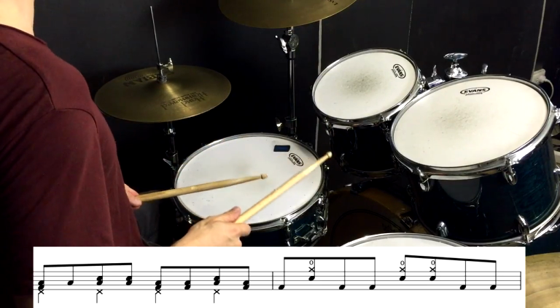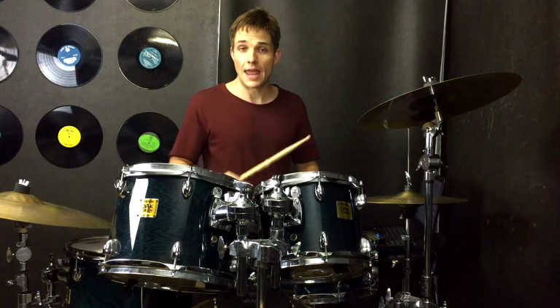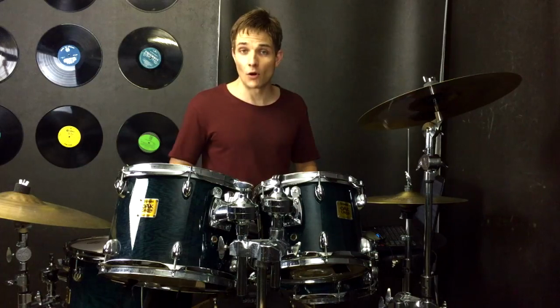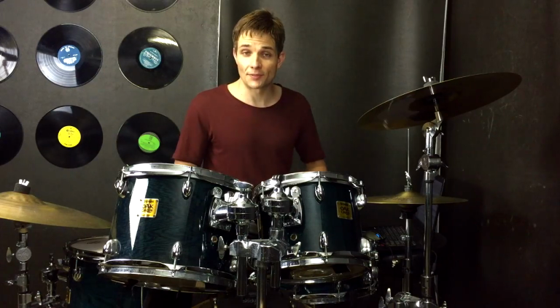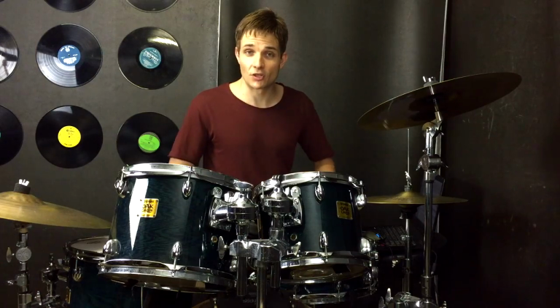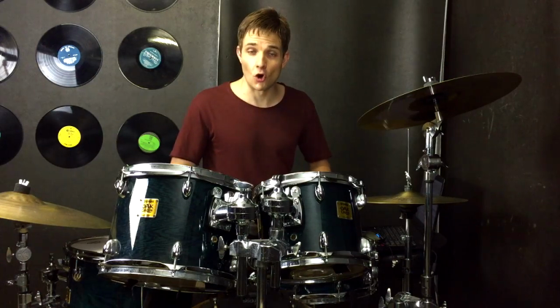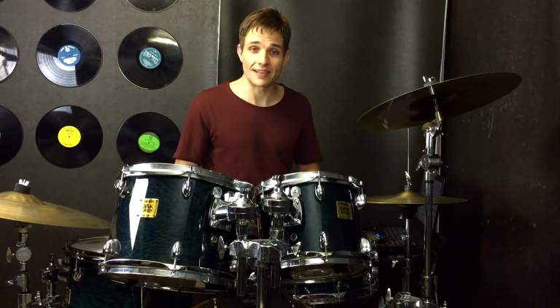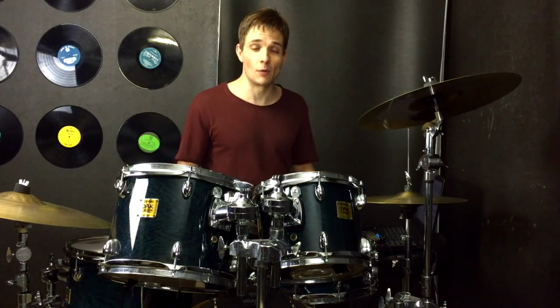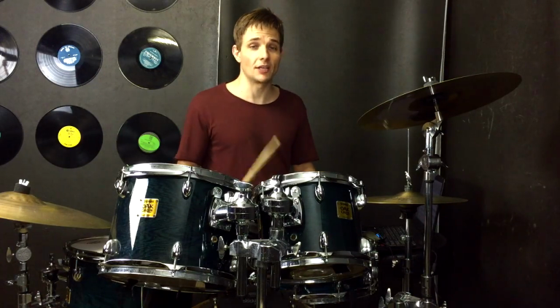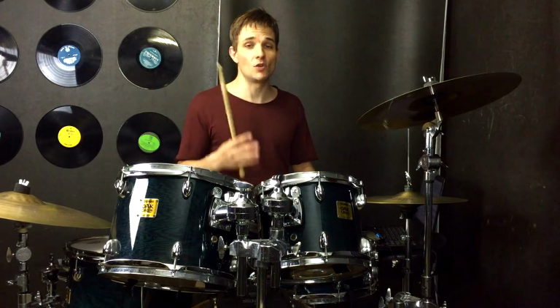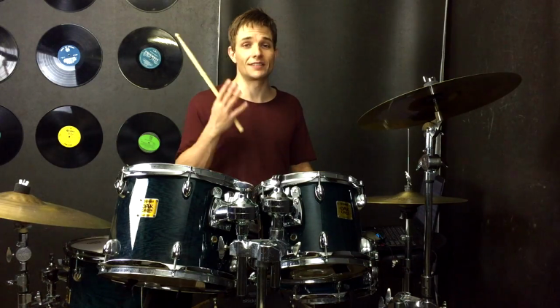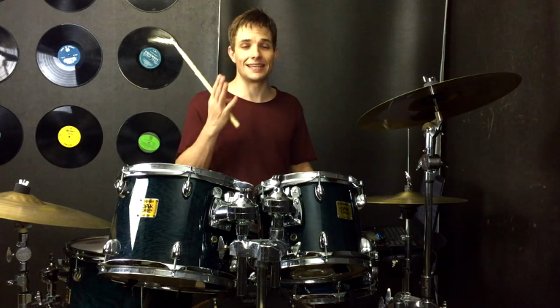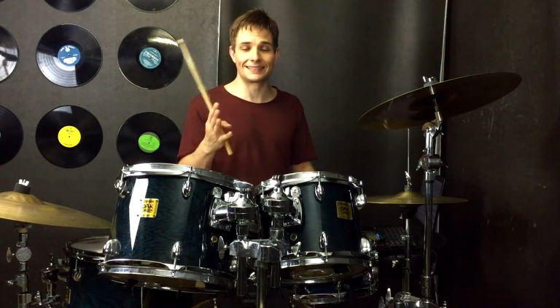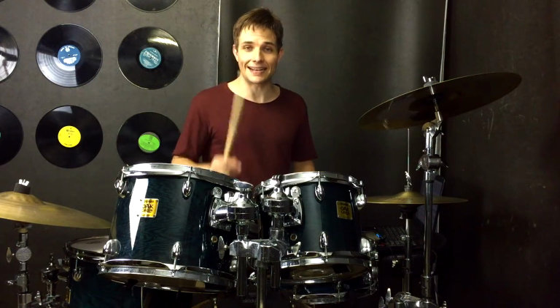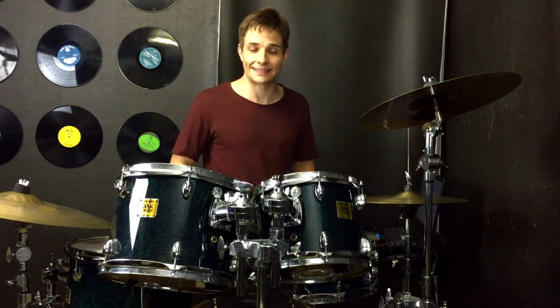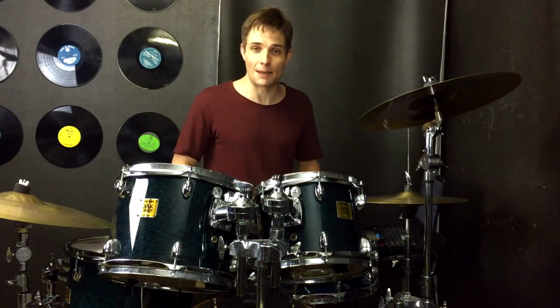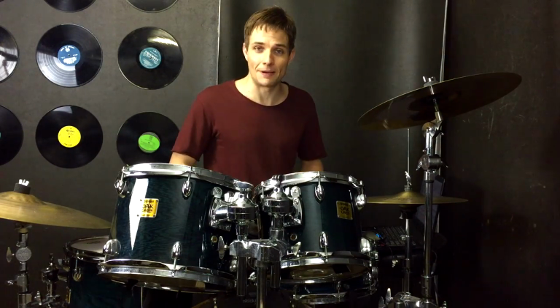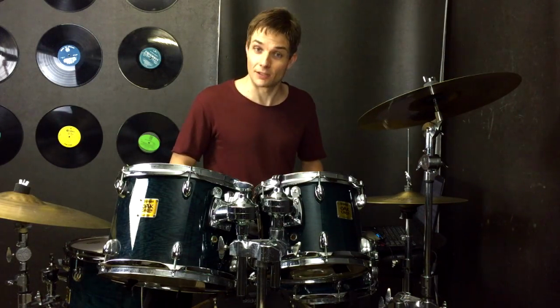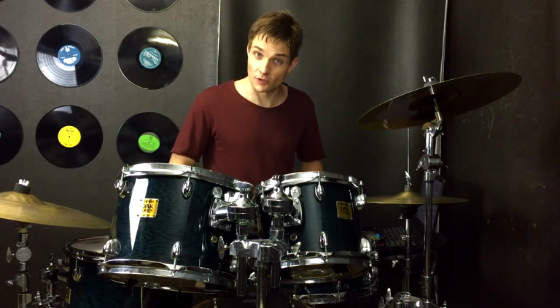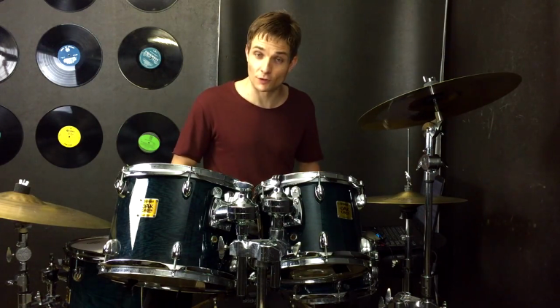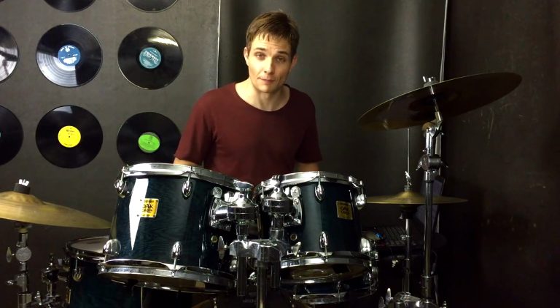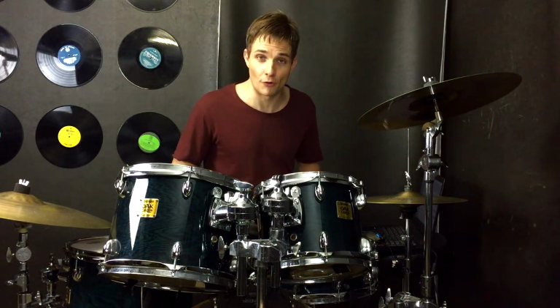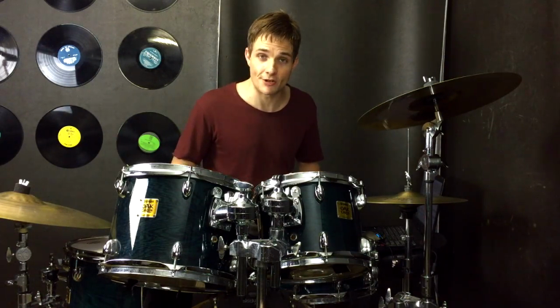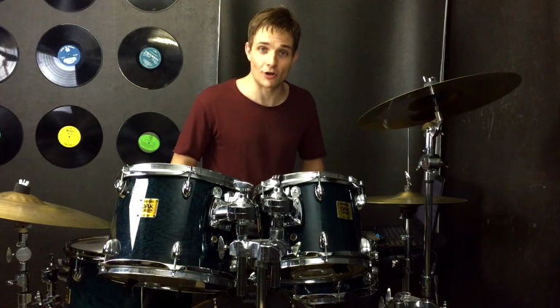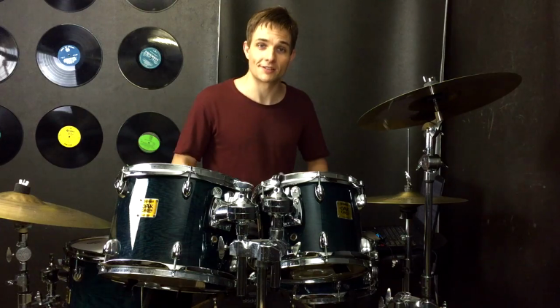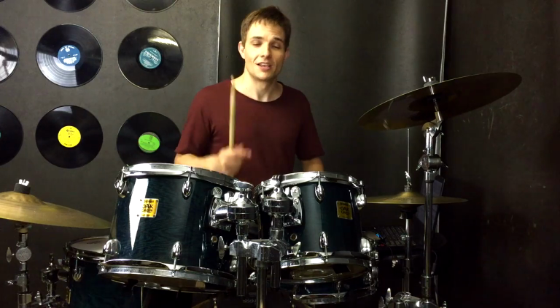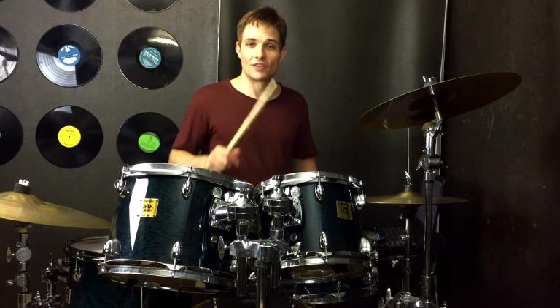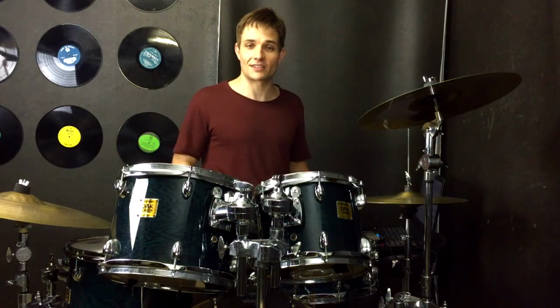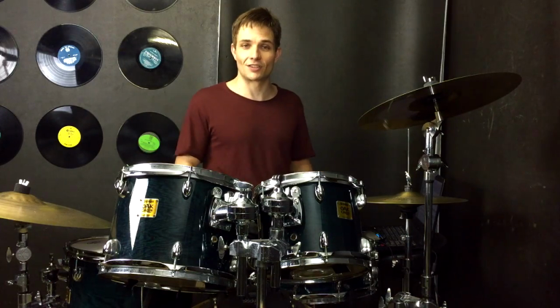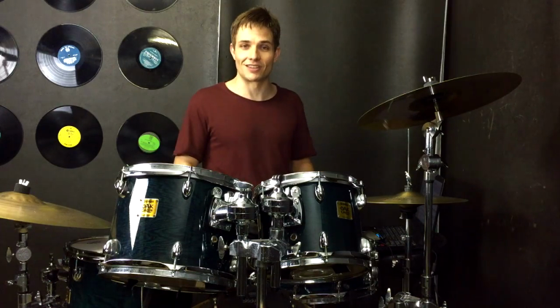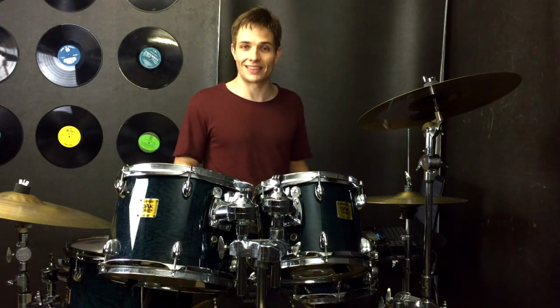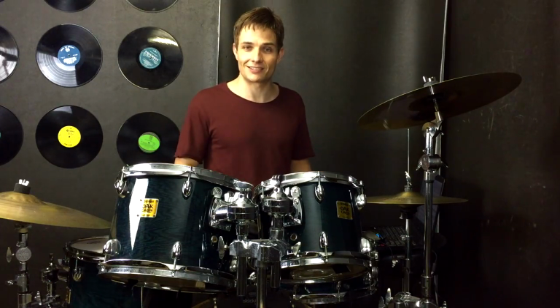Now we're off to the chorus, and we're going to use the exact same beat that we used for the pre-chorus, so that just goes like this.